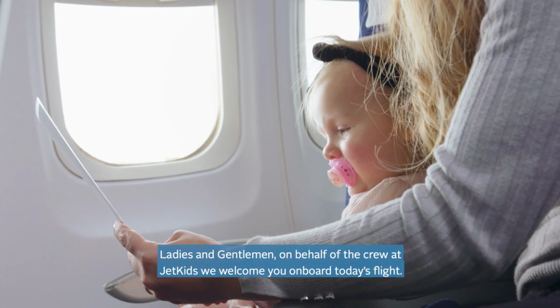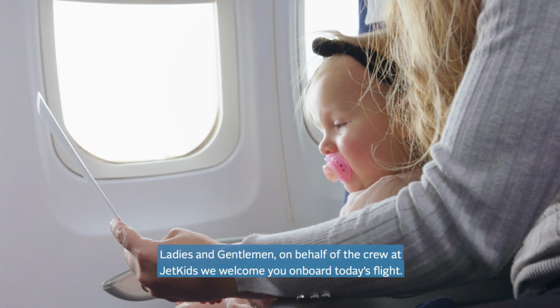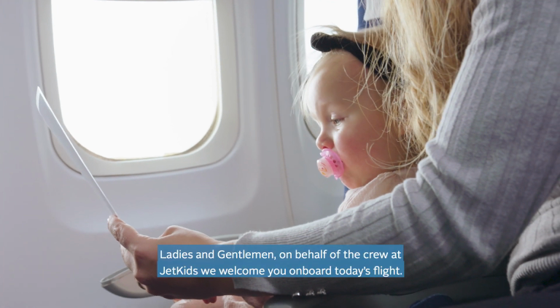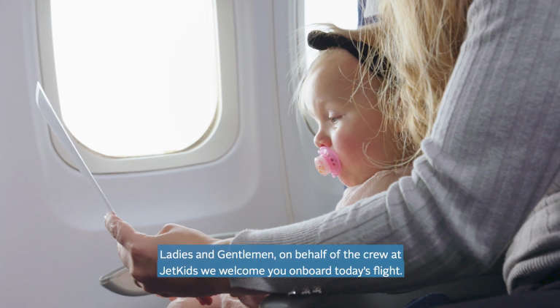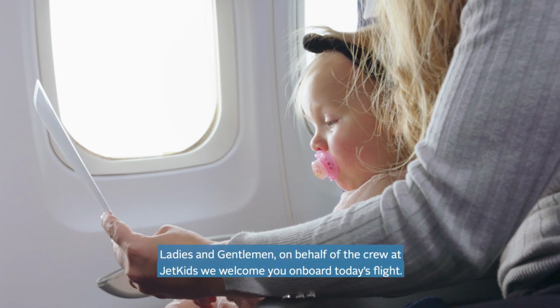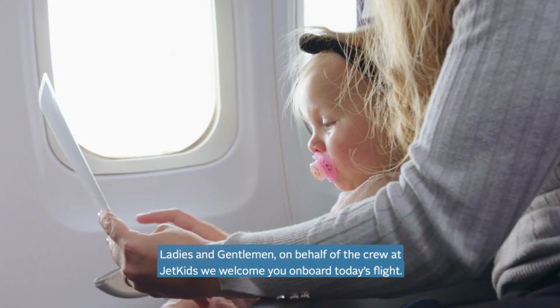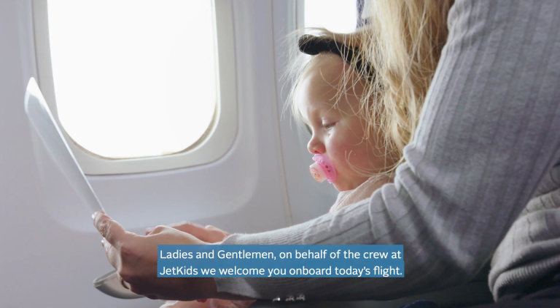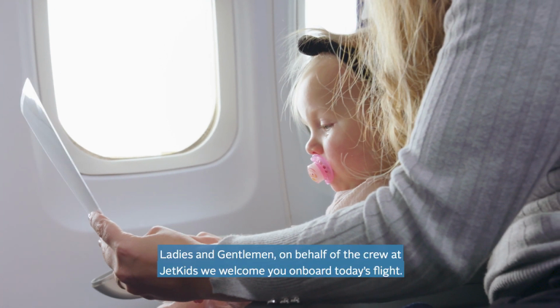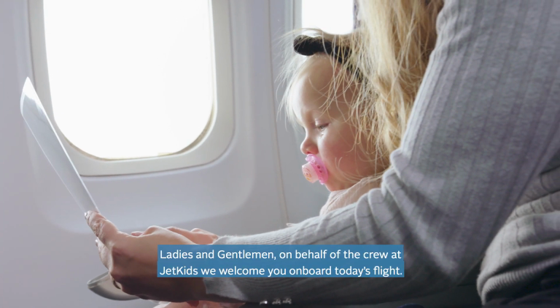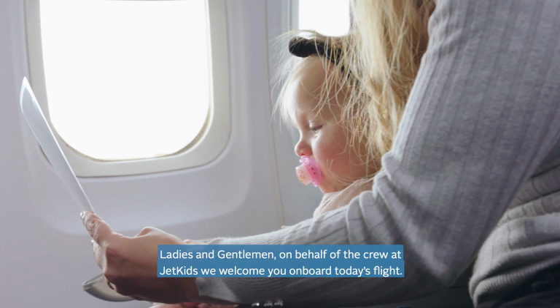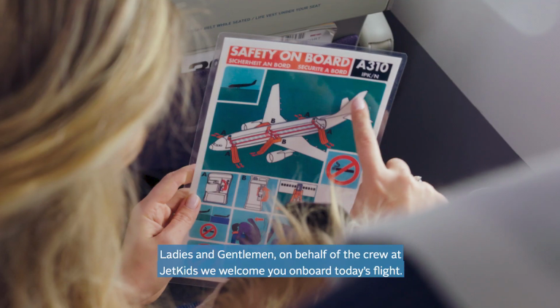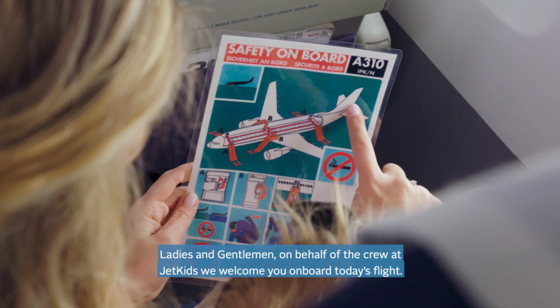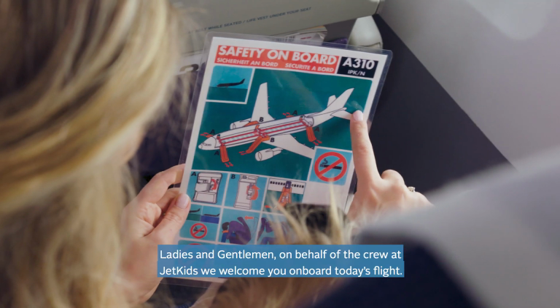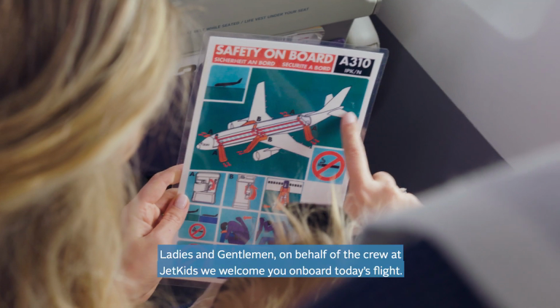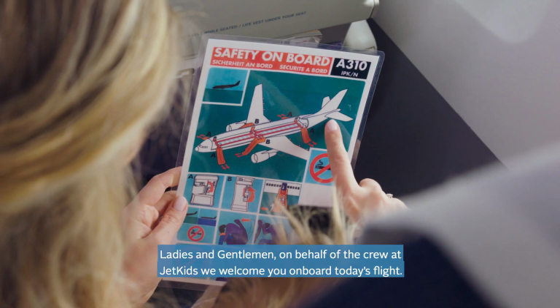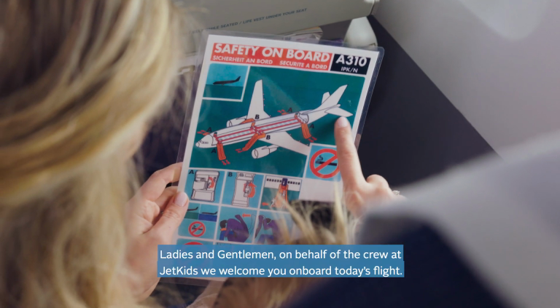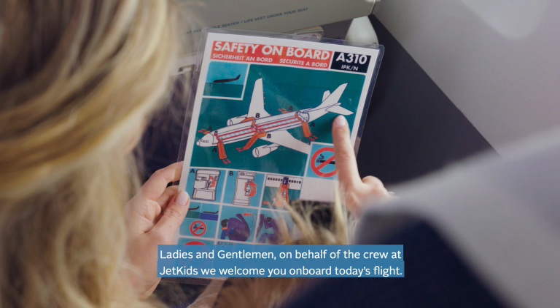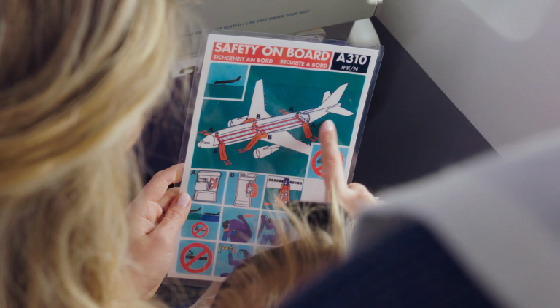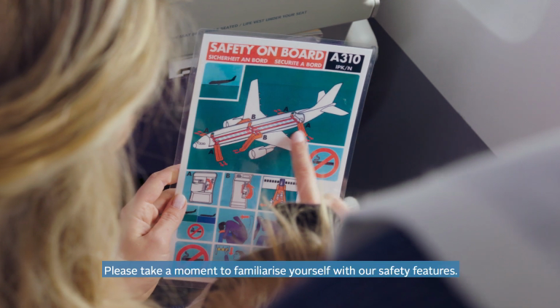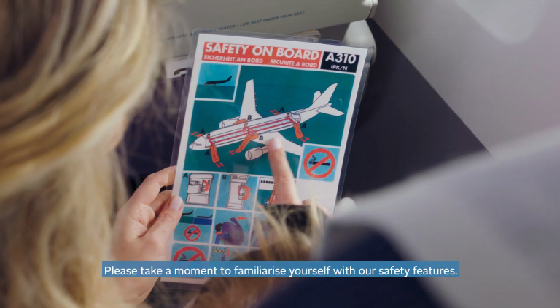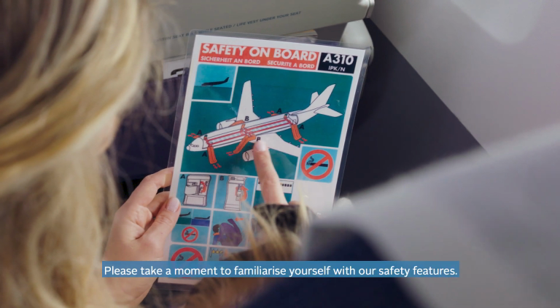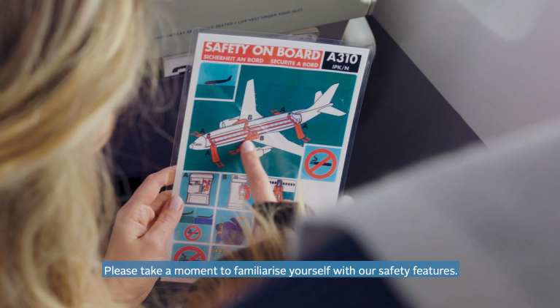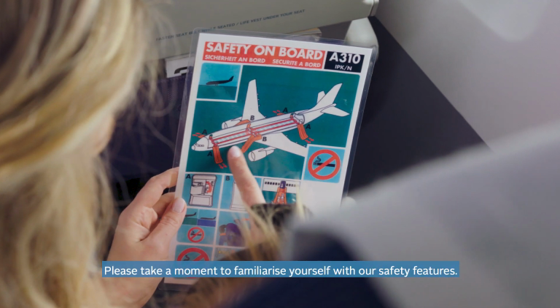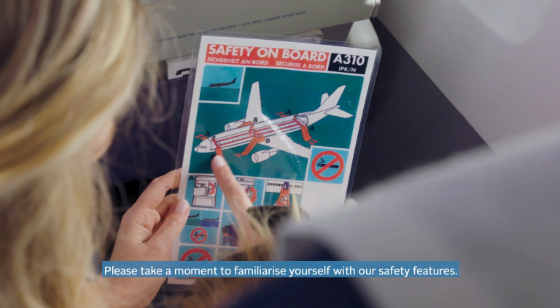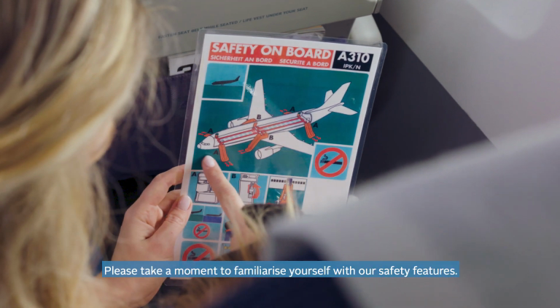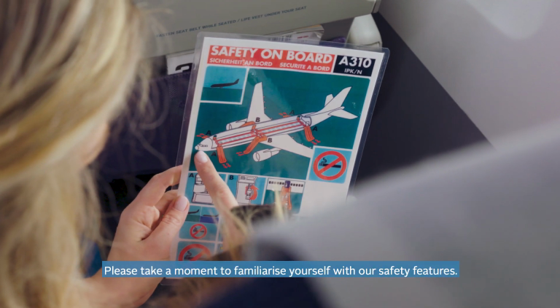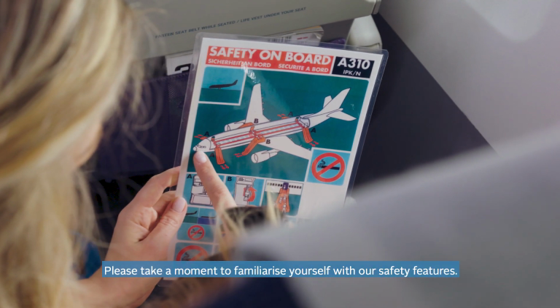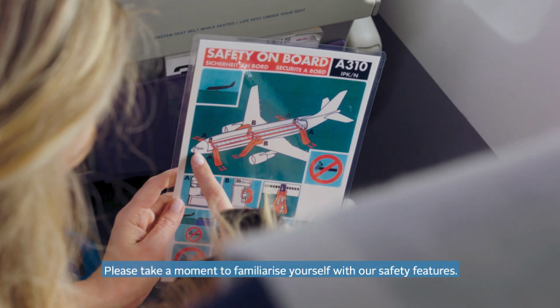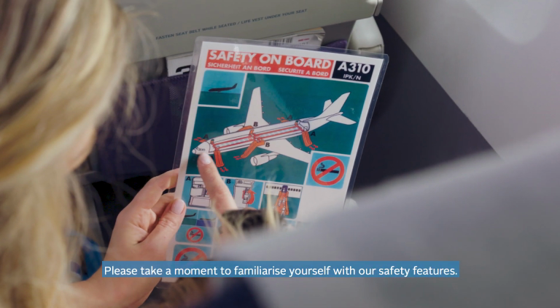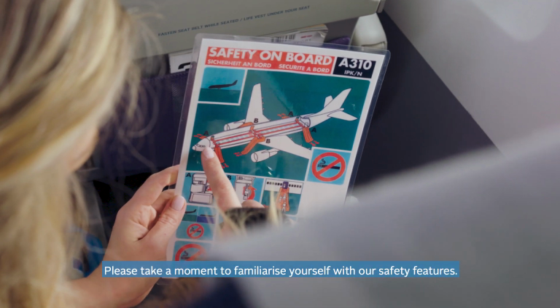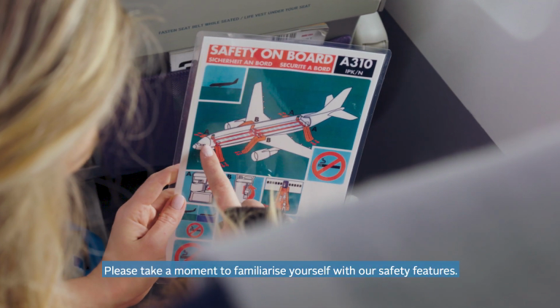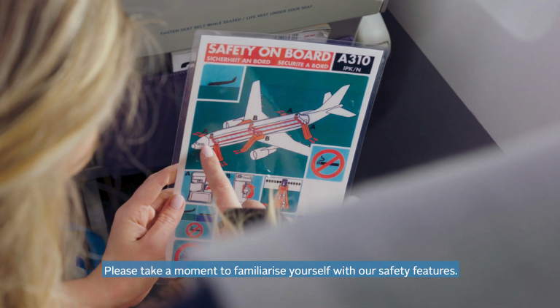Ladies and gentlemen, on behalf of the crew at JetKids, we welcome you on board today's flight. Please take a moment to familiarize yourself with our safety features.